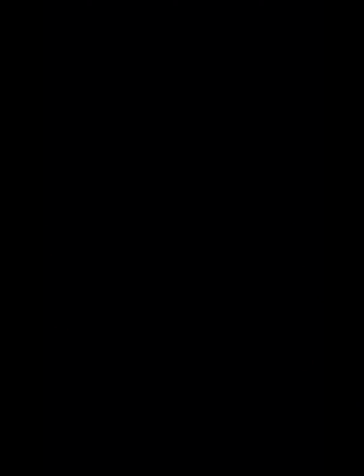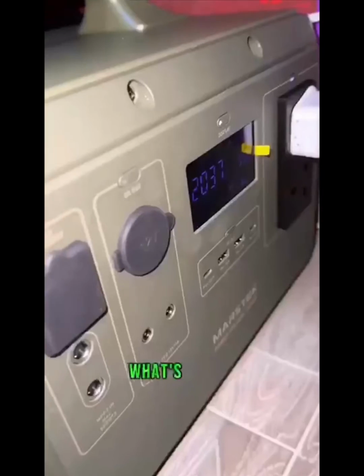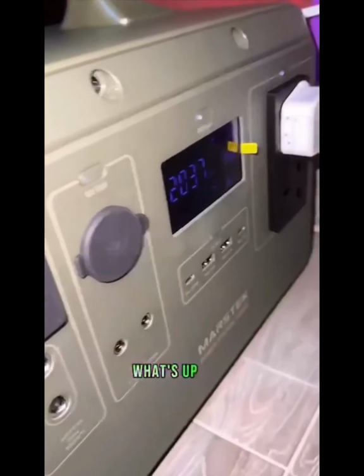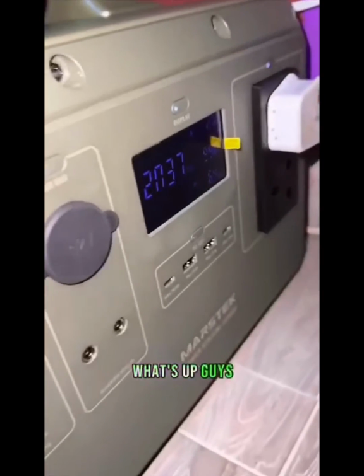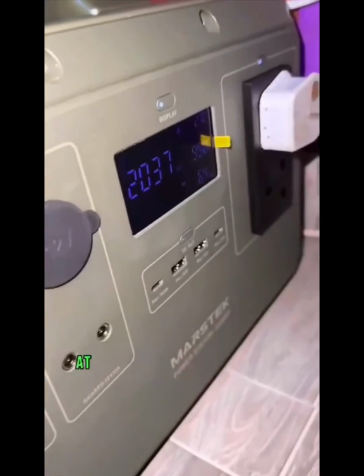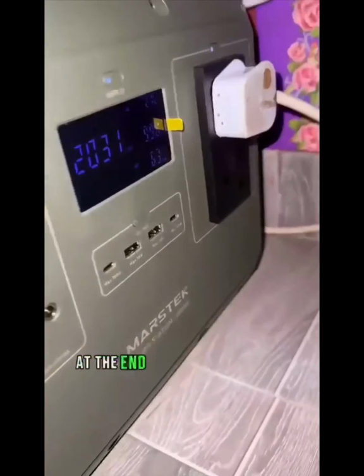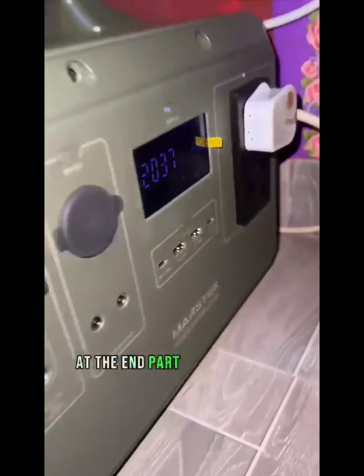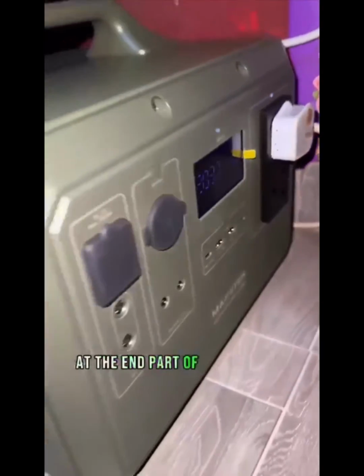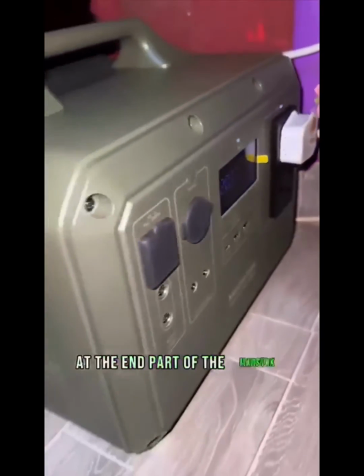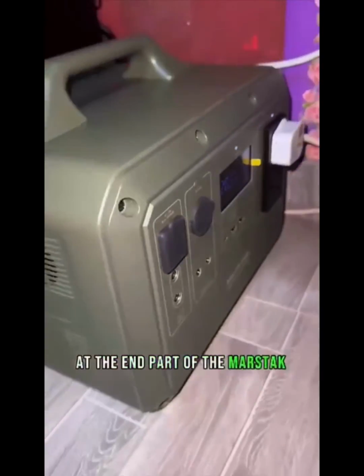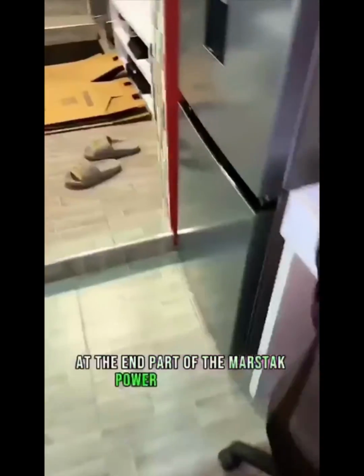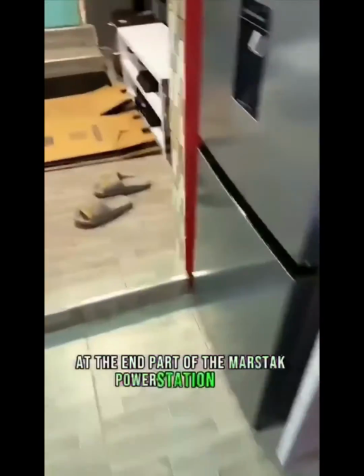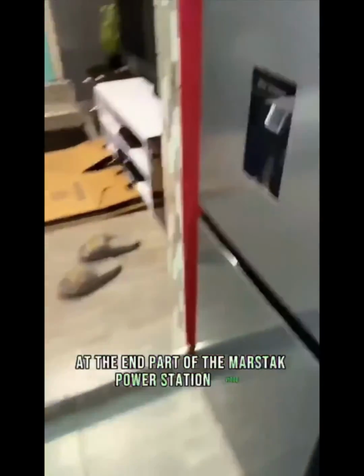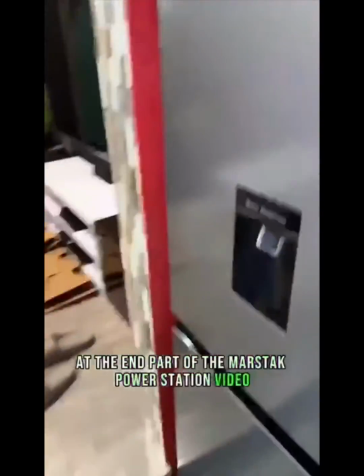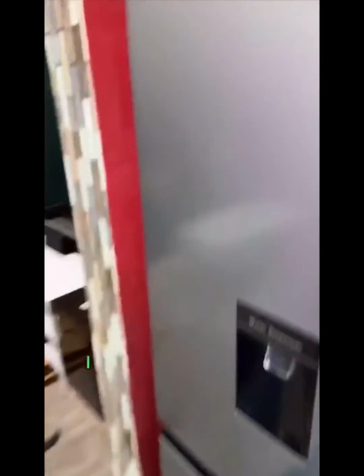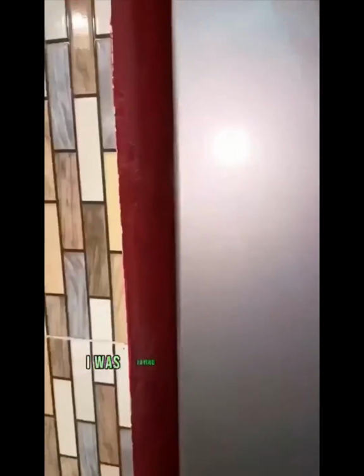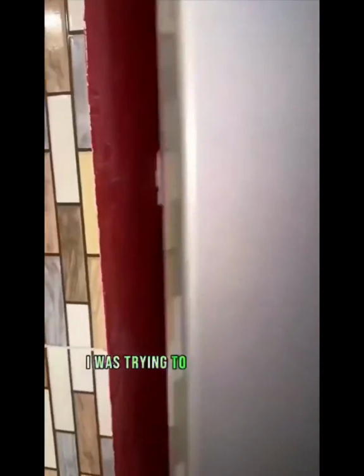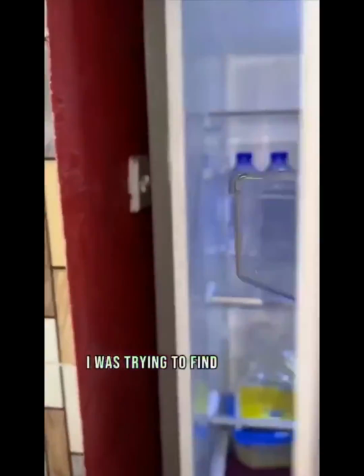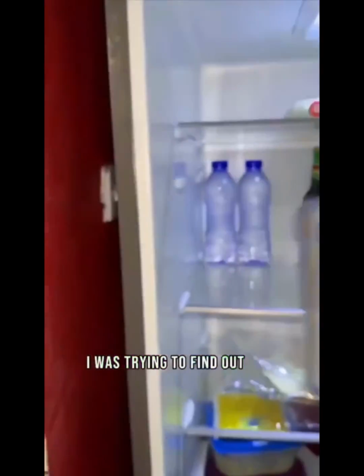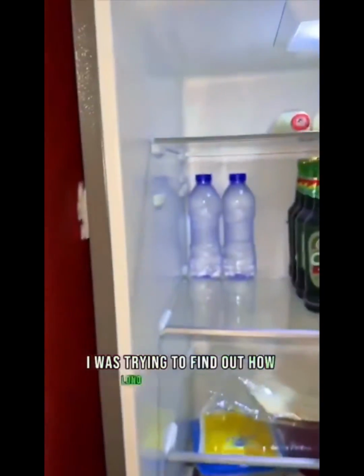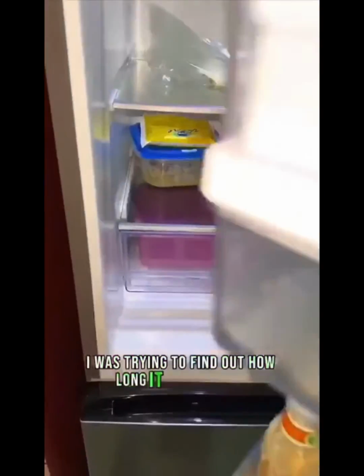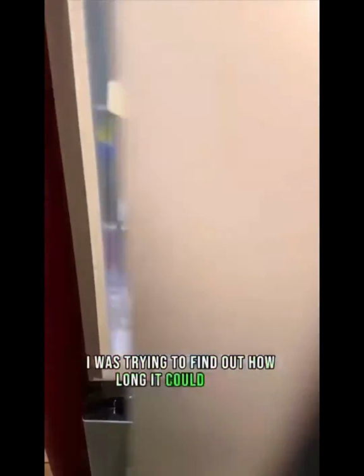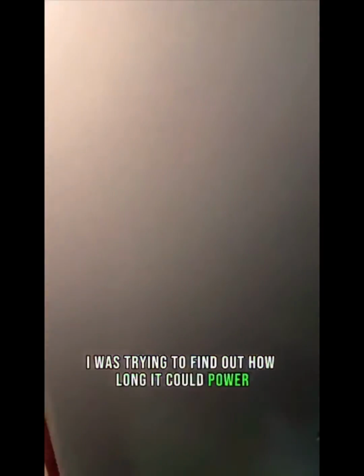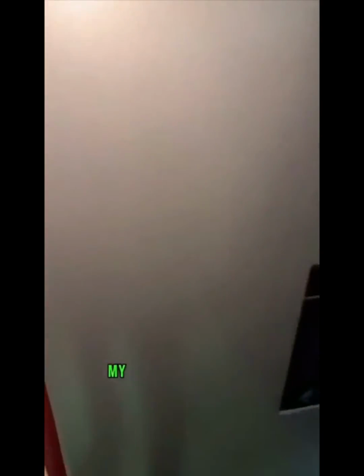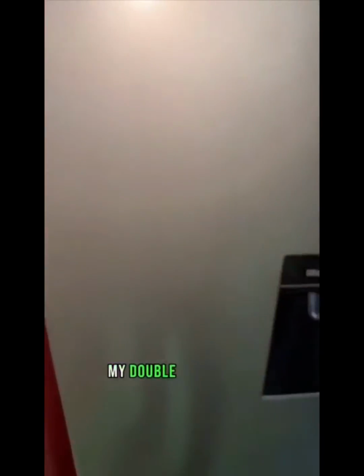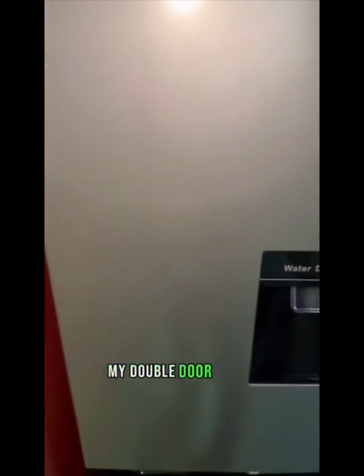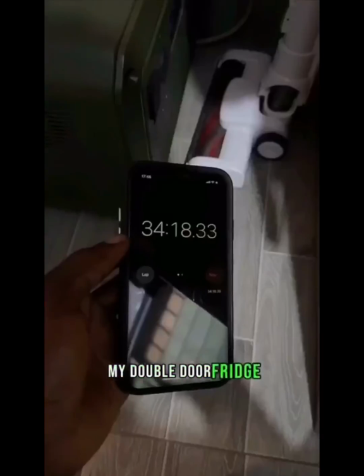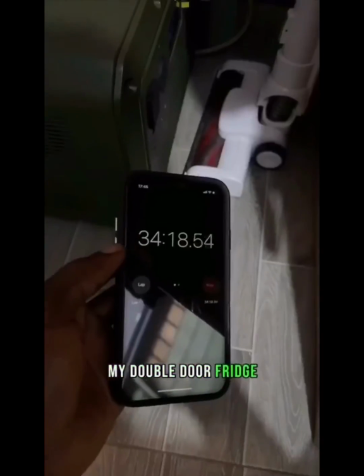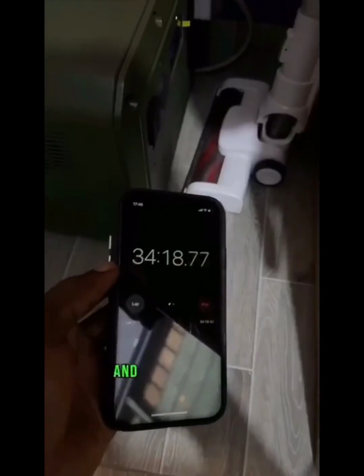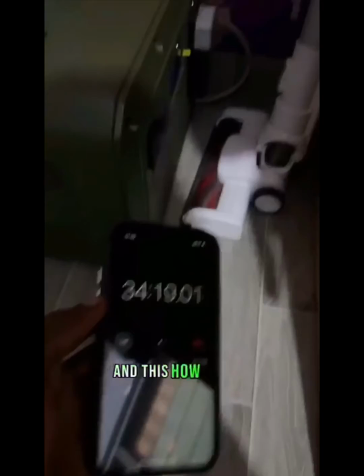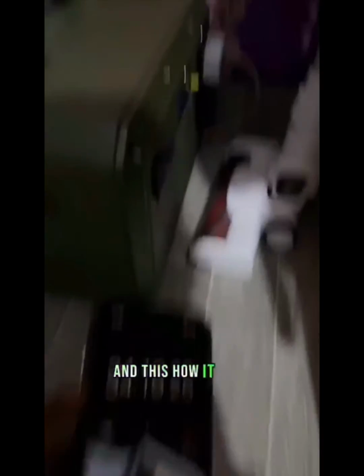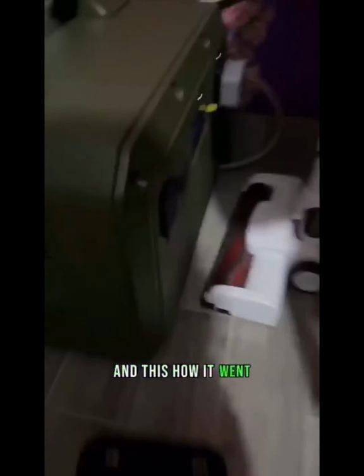What's up guys. At the end part of the Mastec power station video, I was trying to find out how long it could power my double-door fridge, and that's how it went.